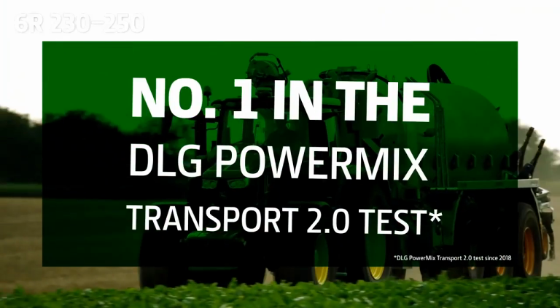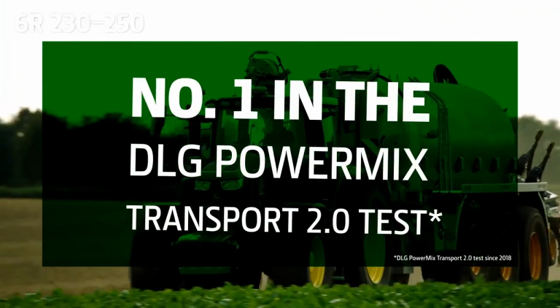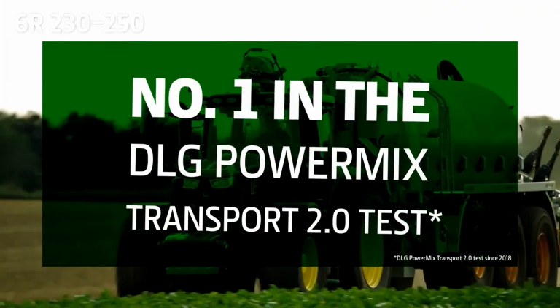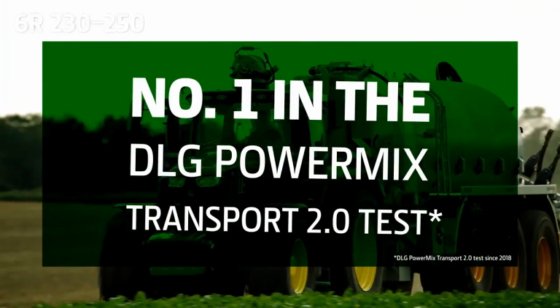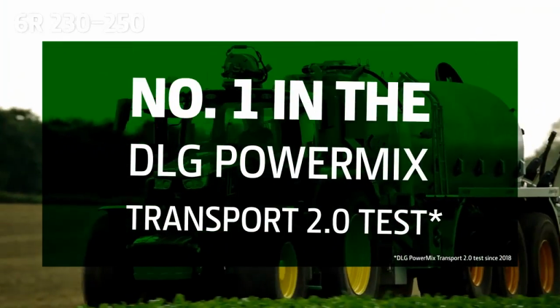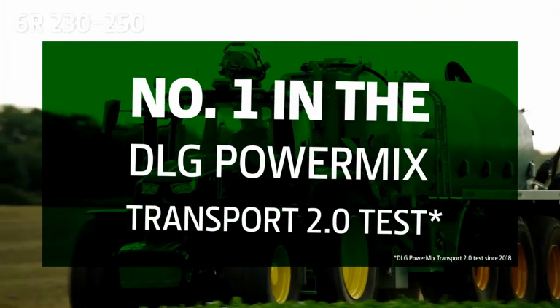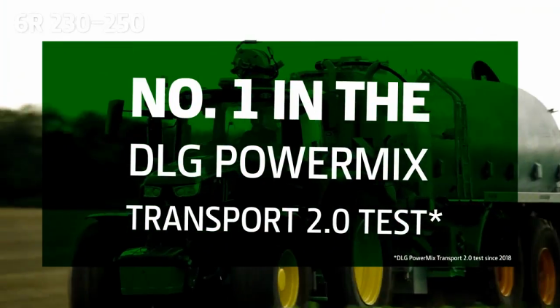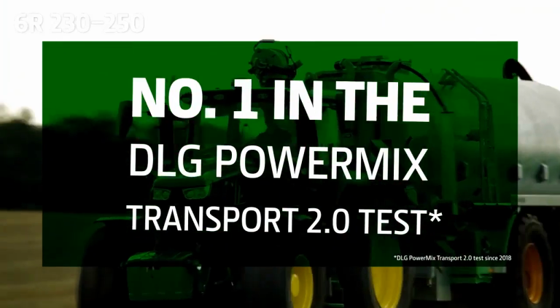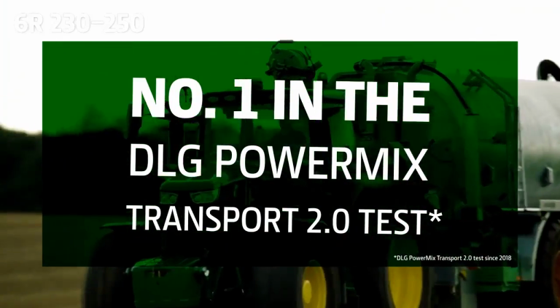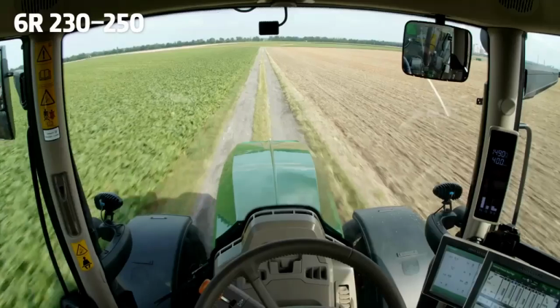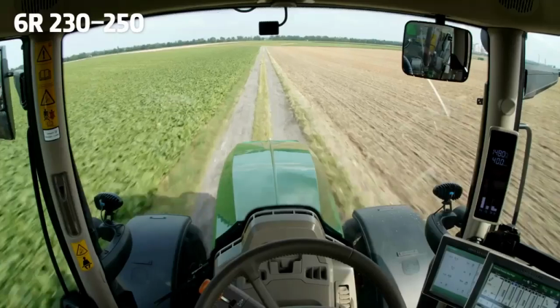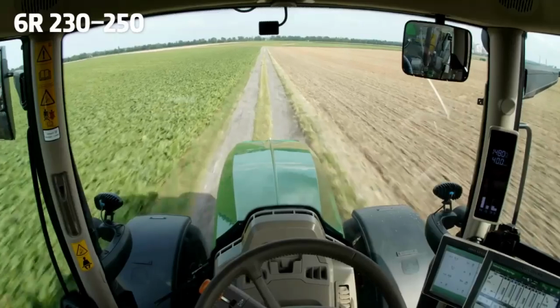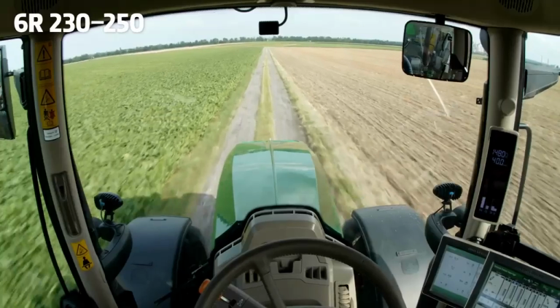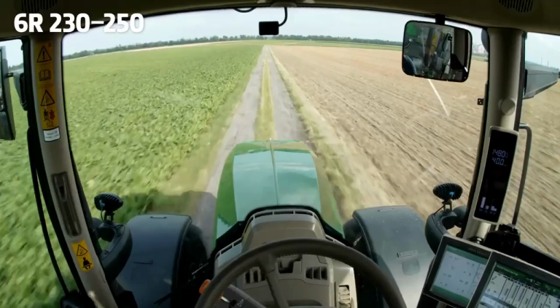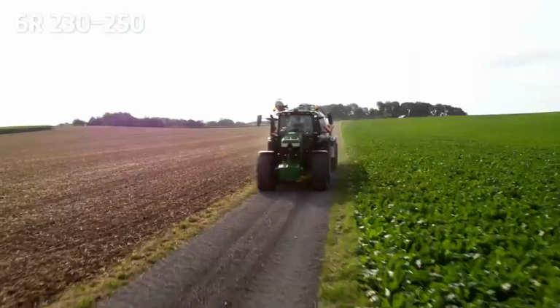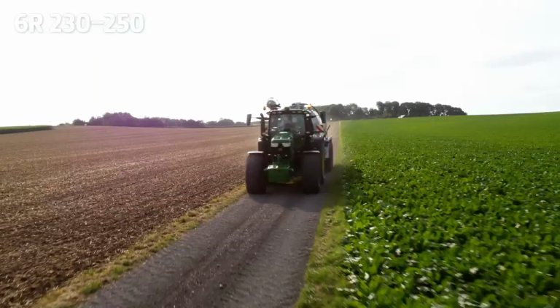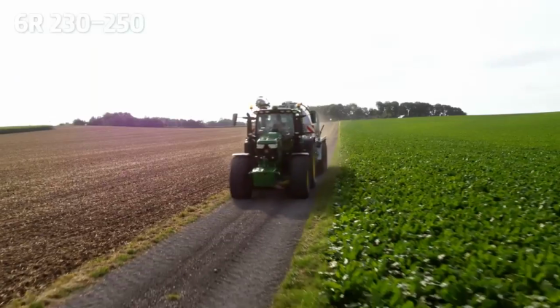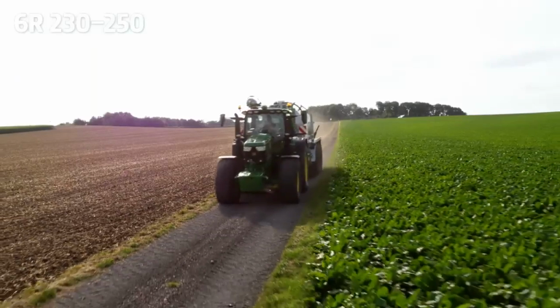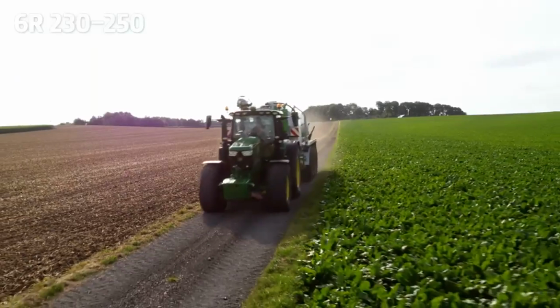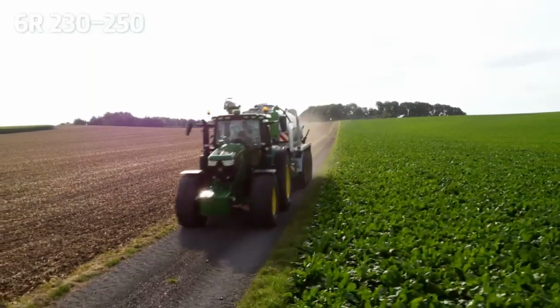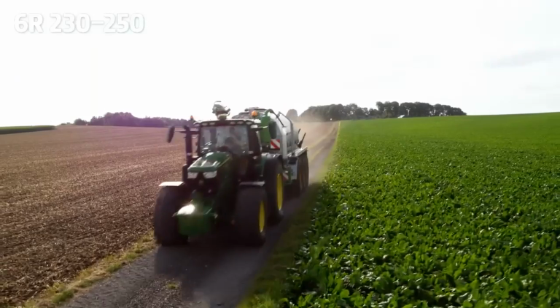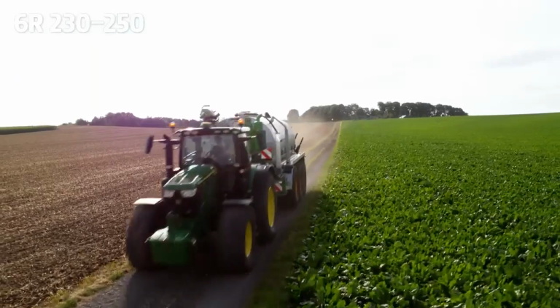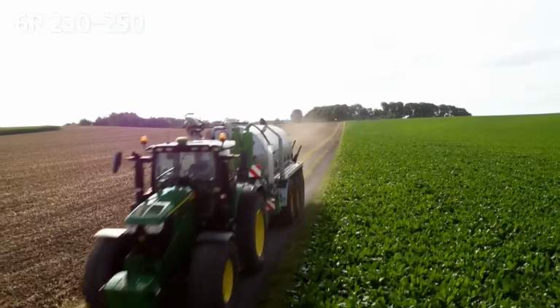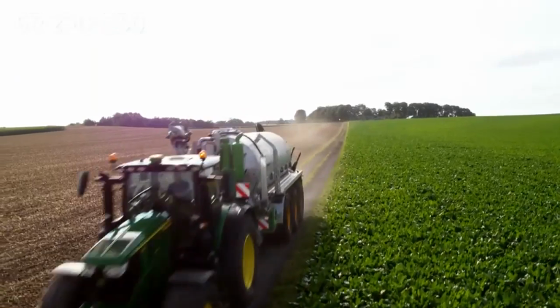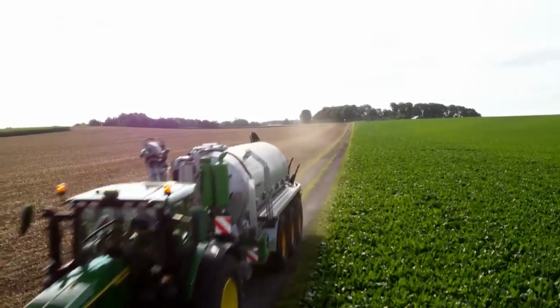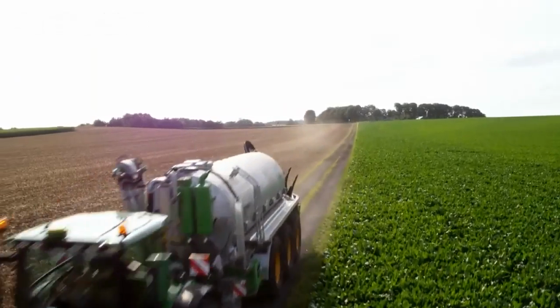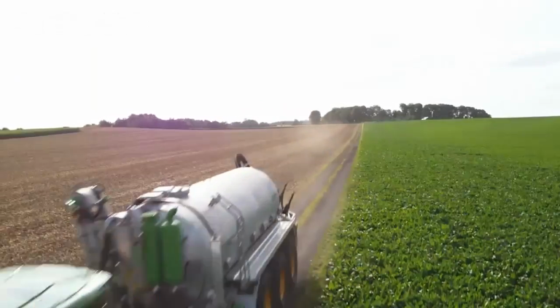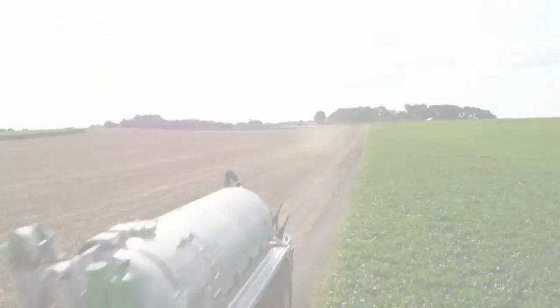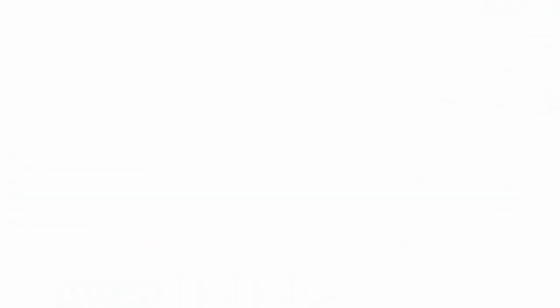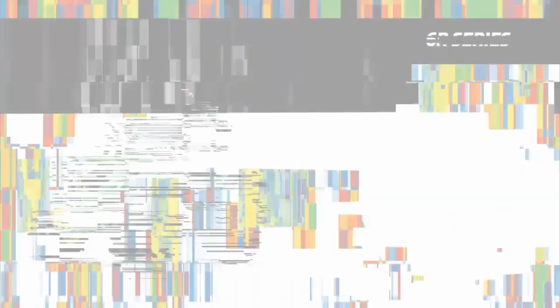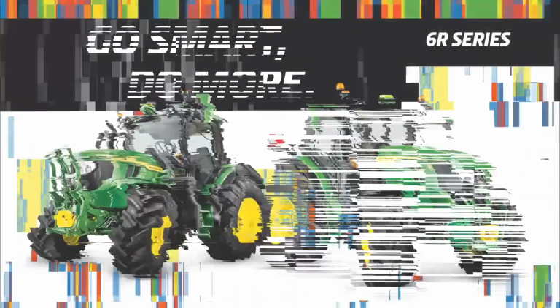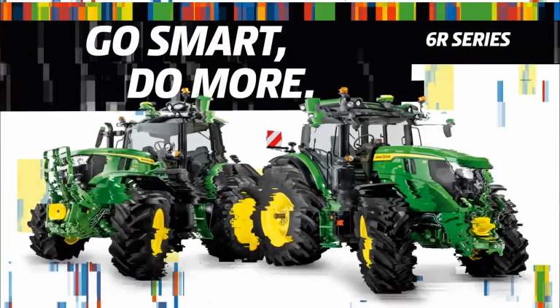Thanks to John Deere and Profi — drive report in the January issue. Thanks for watching.